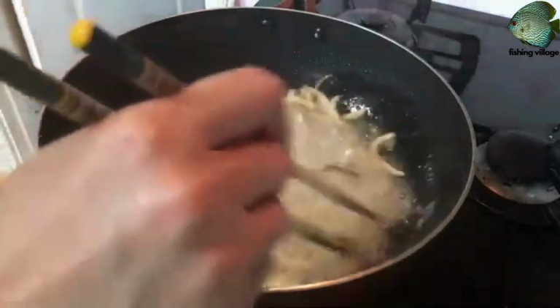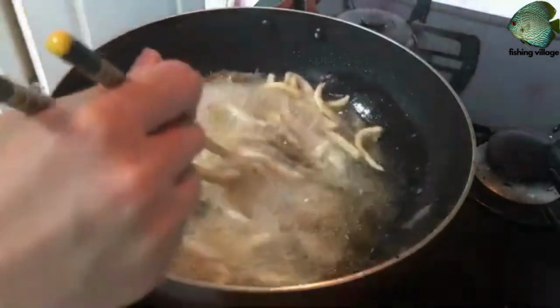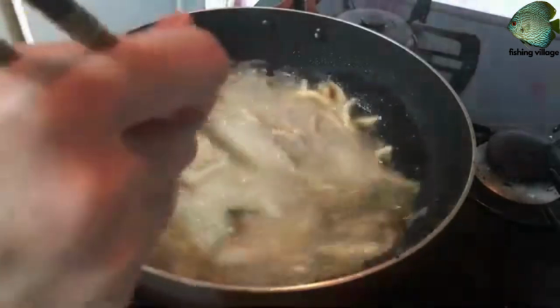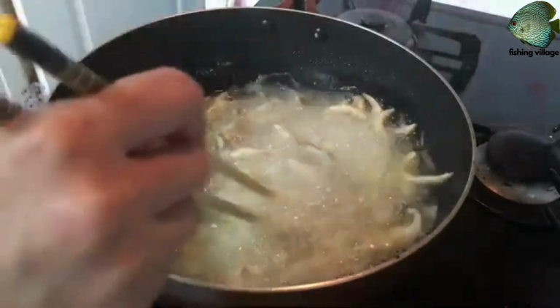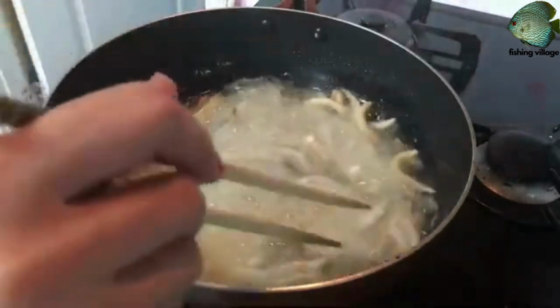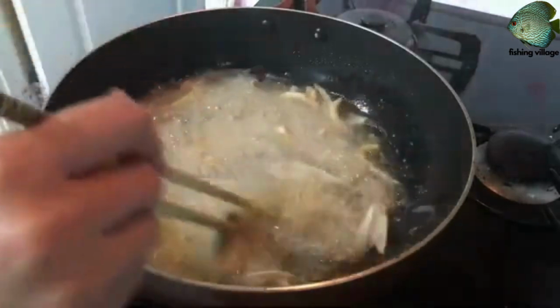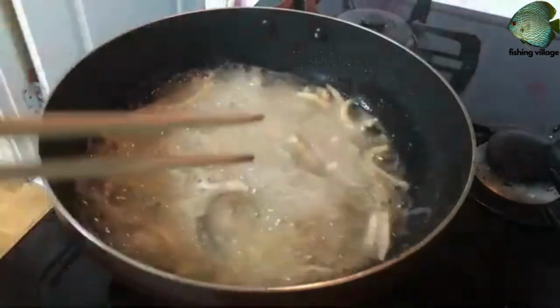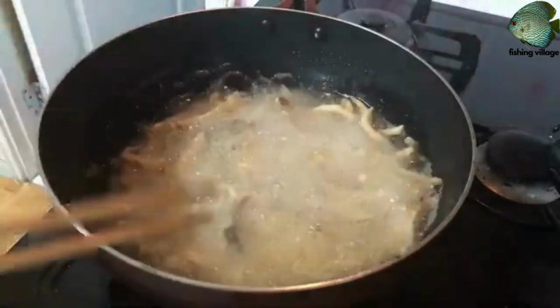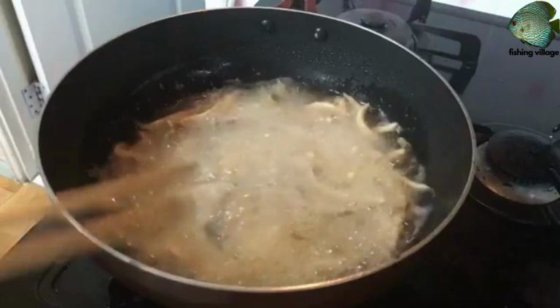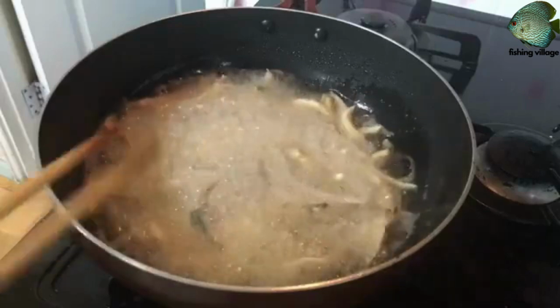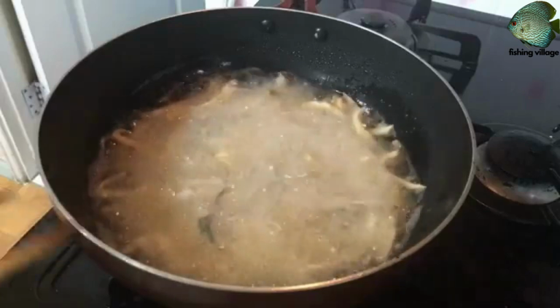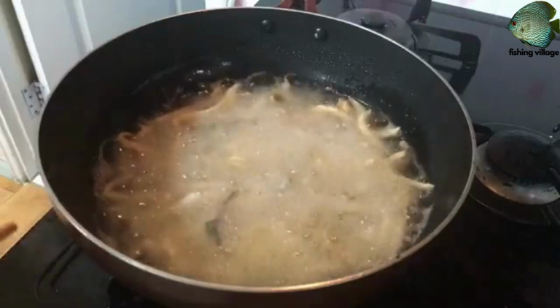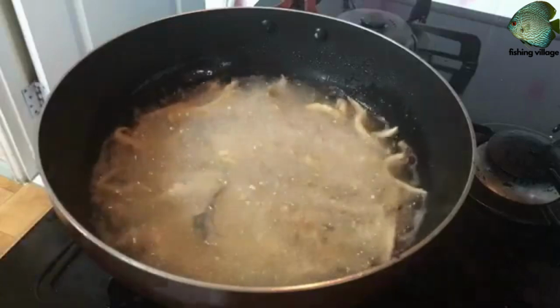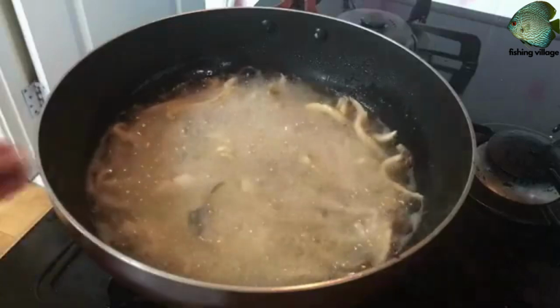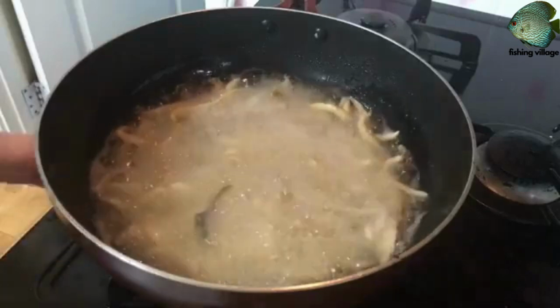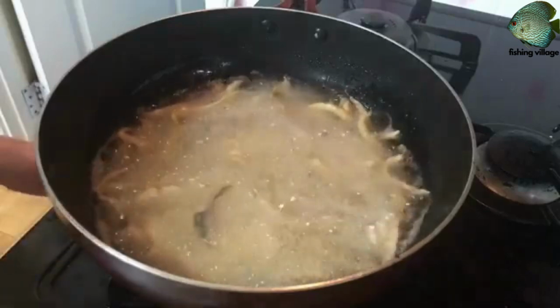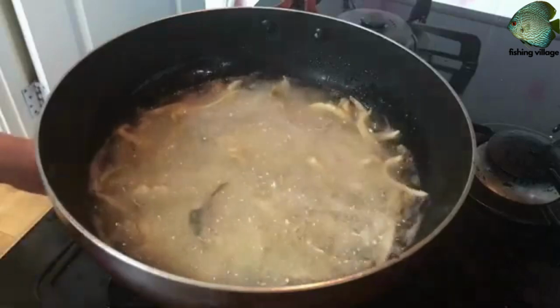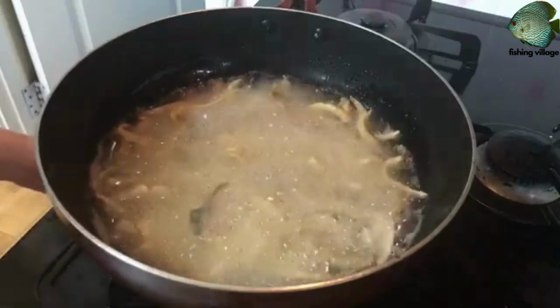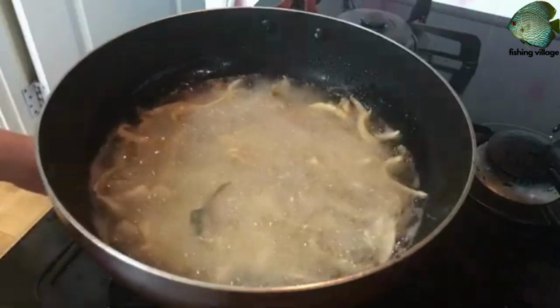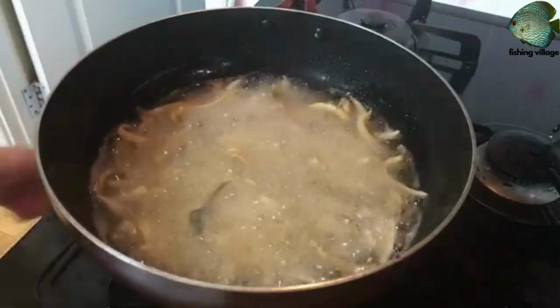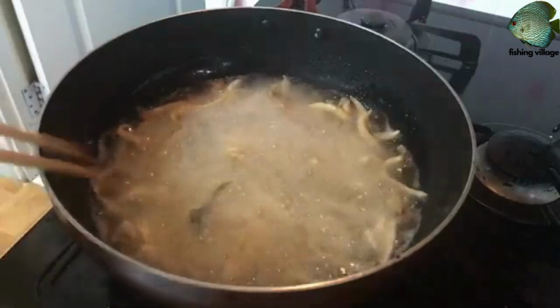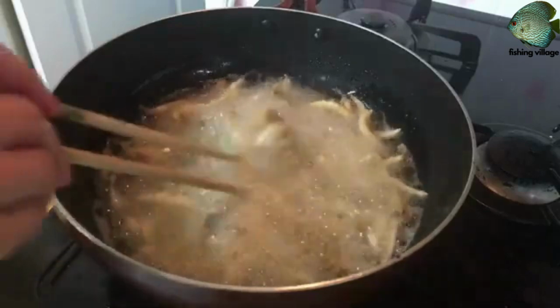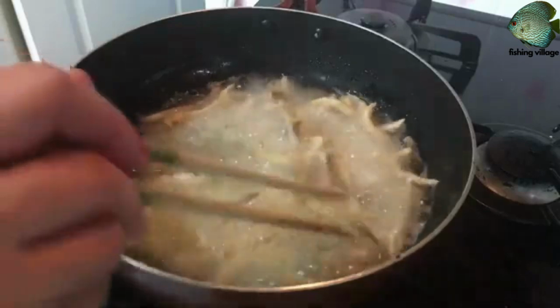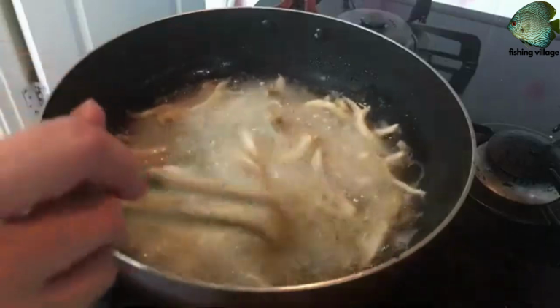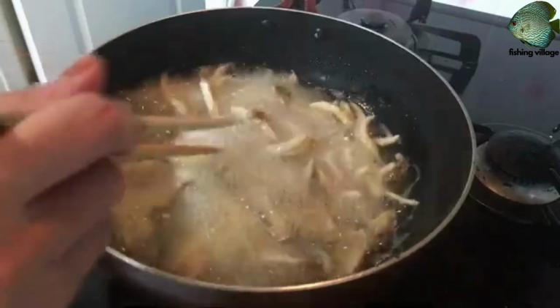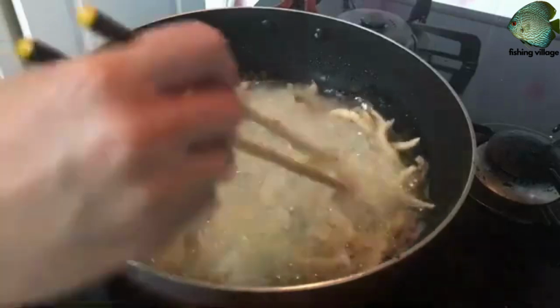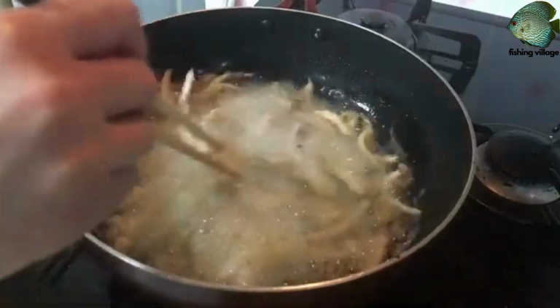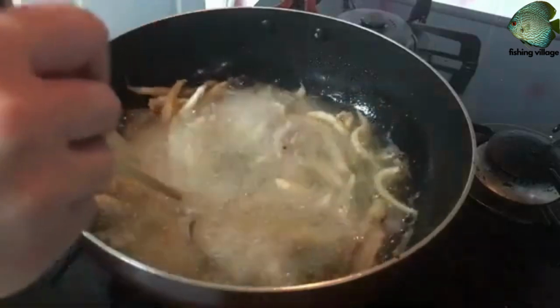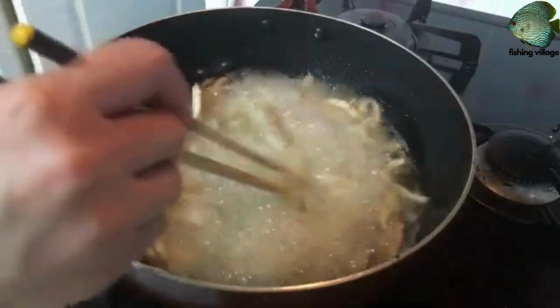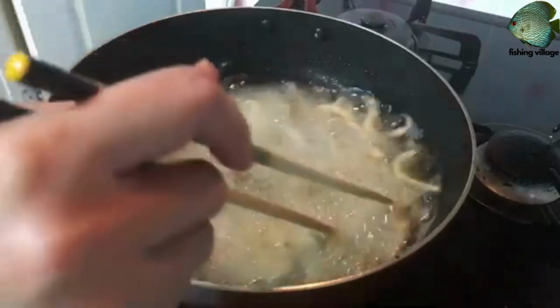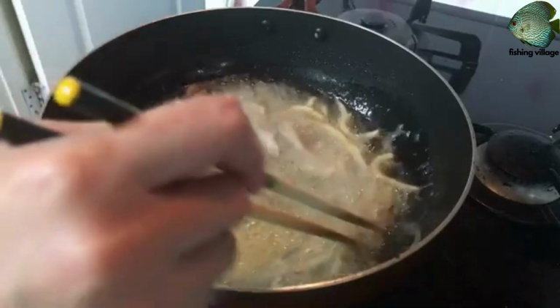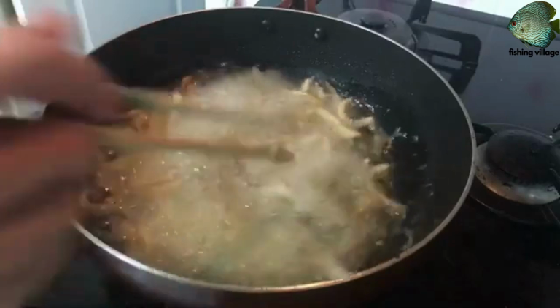Serve the fried gizzard shad hot with your choice of dipping sauce or tartar sauce. Enjoy!